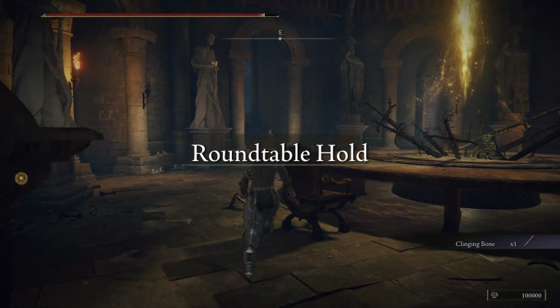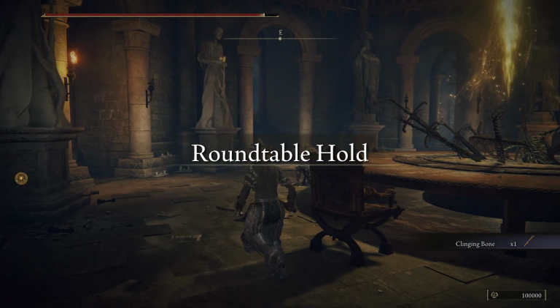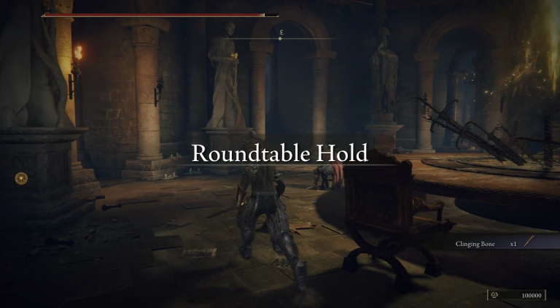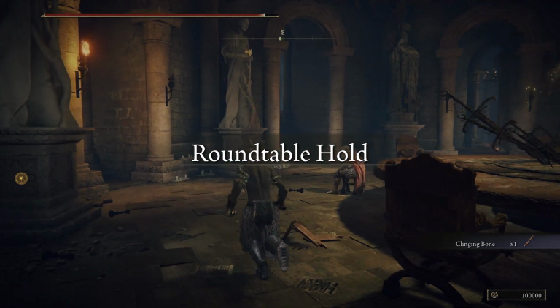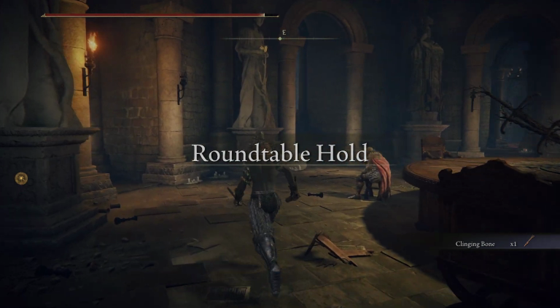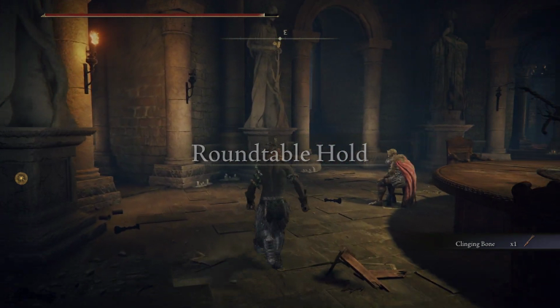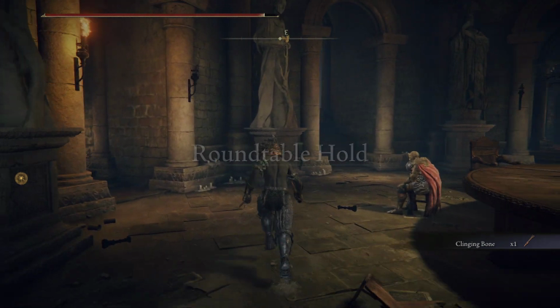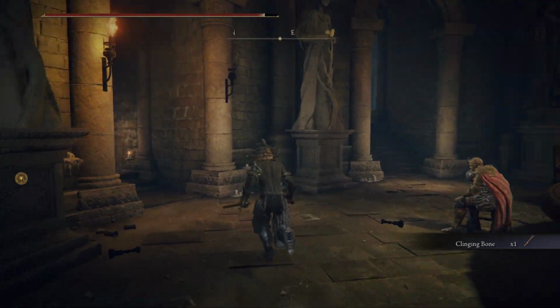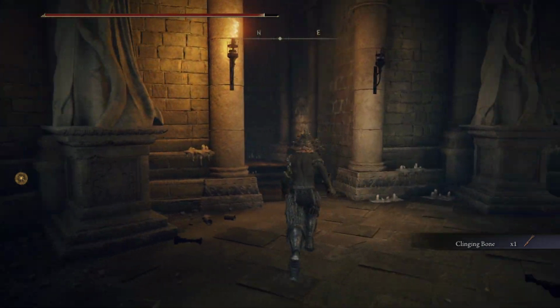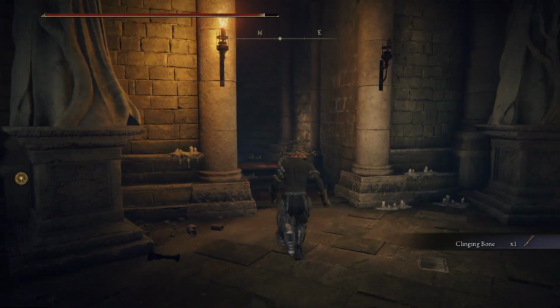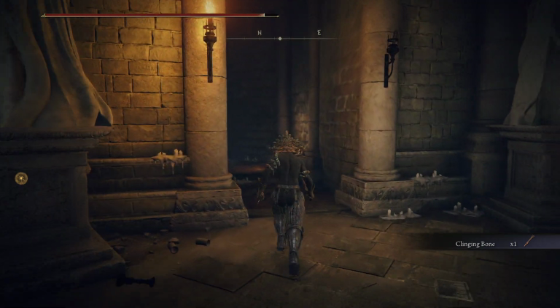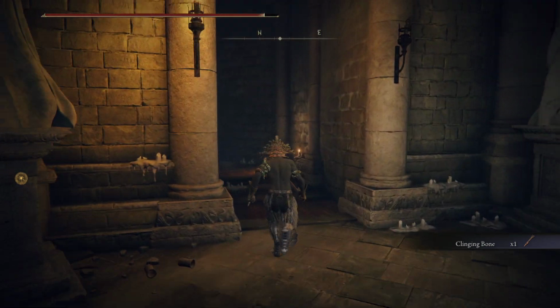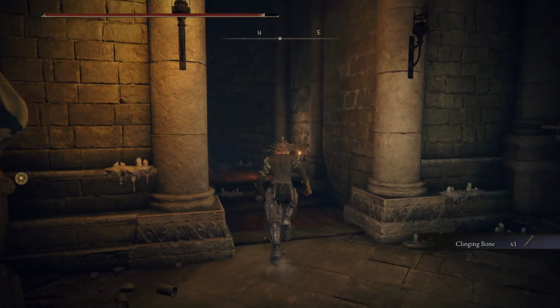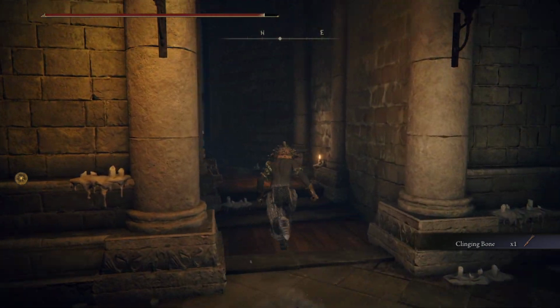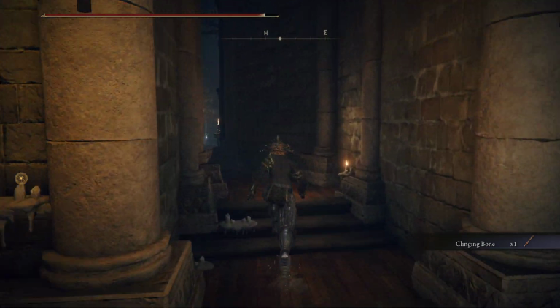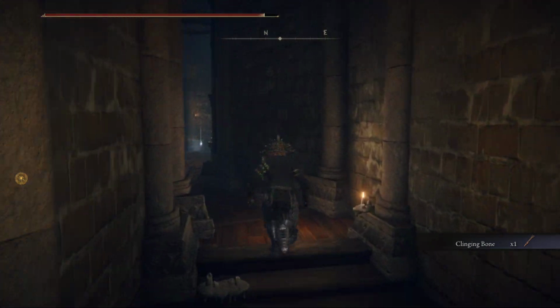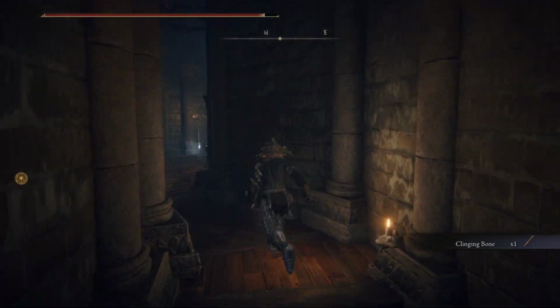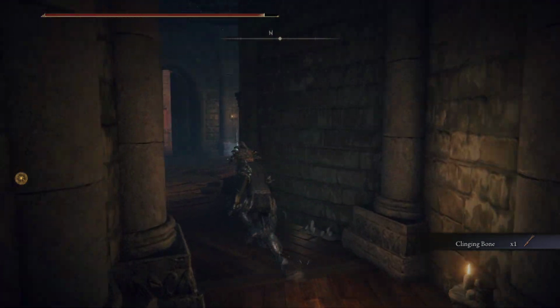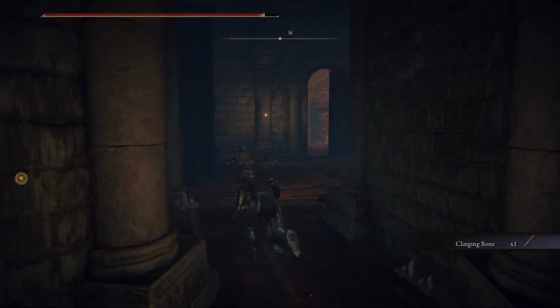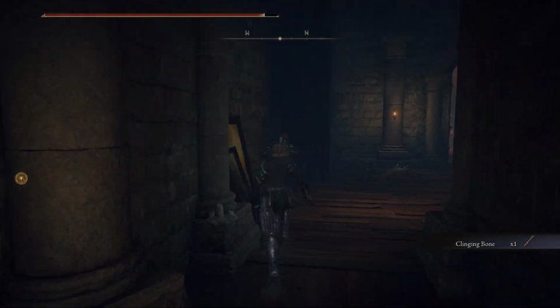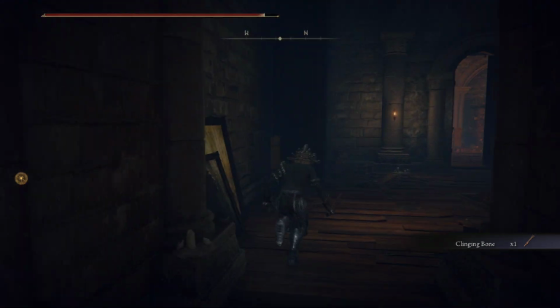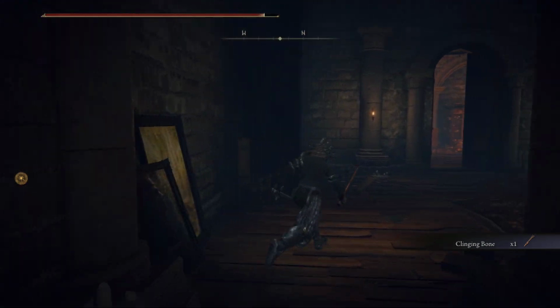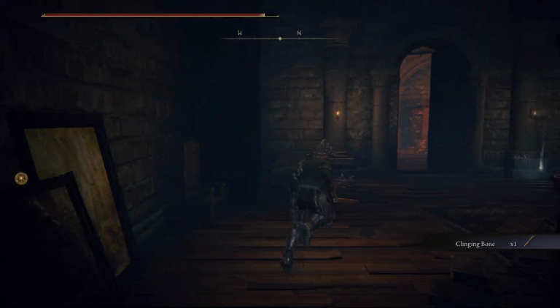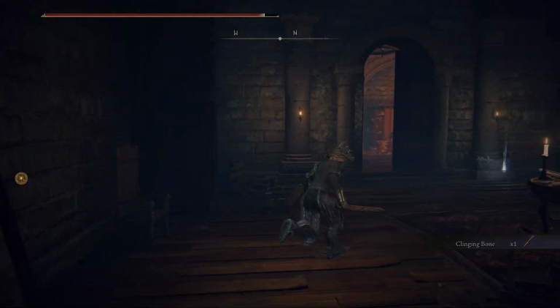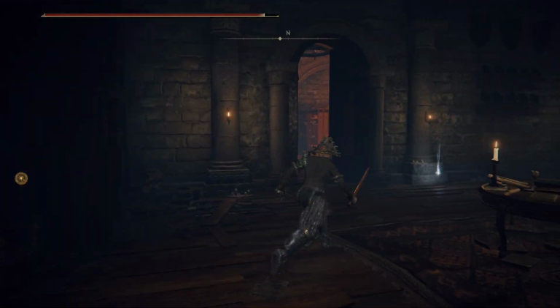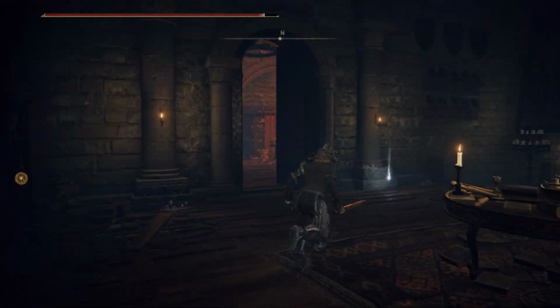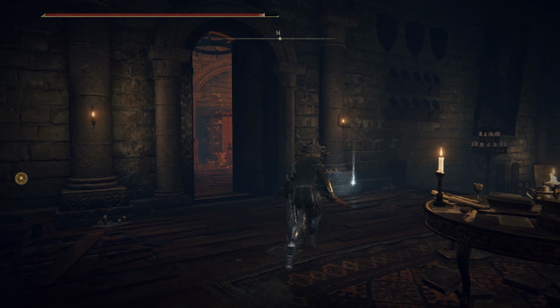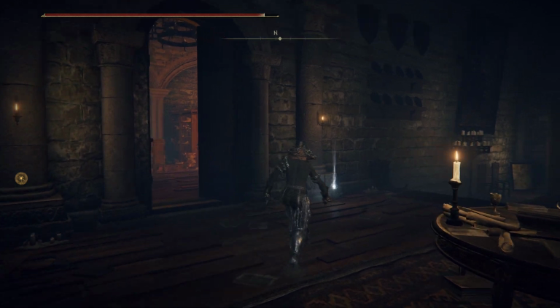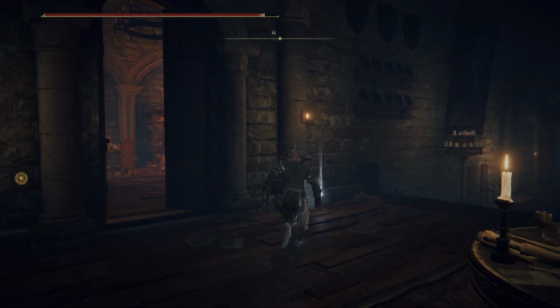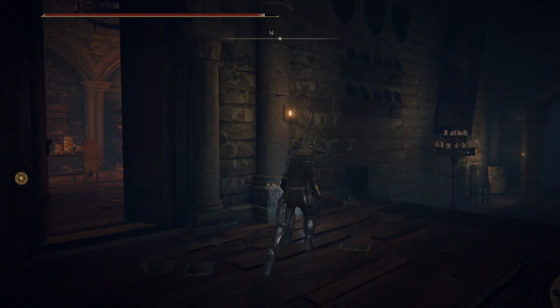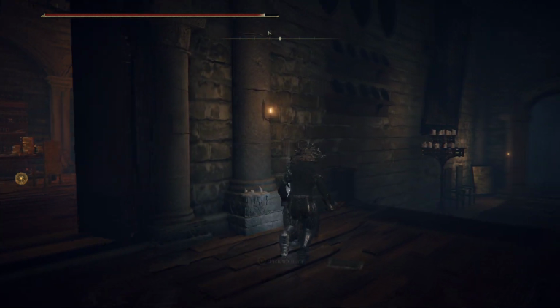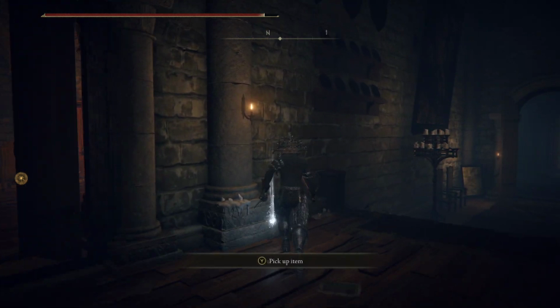And if you want his armor set, you'll just head back towards the top of the deck, use the left side, and it will be sitting right here.